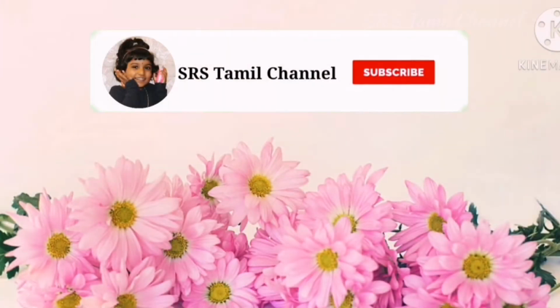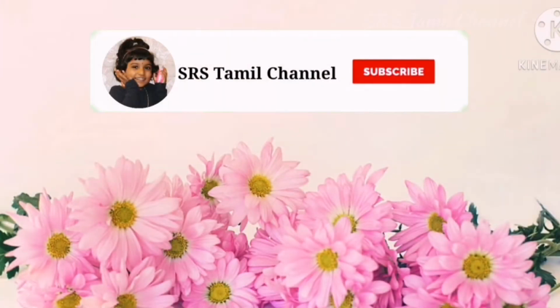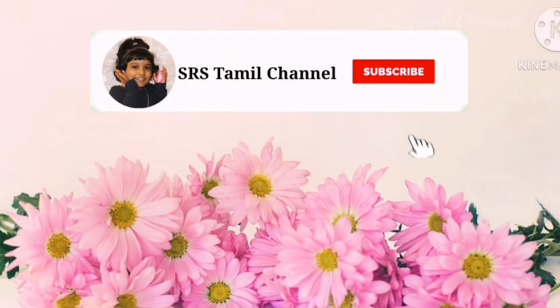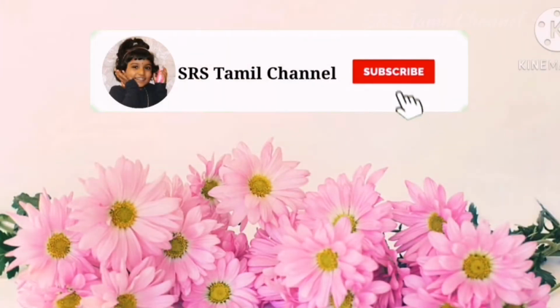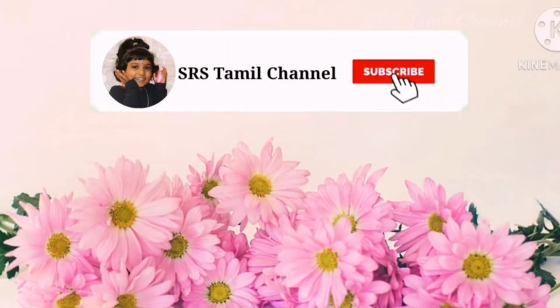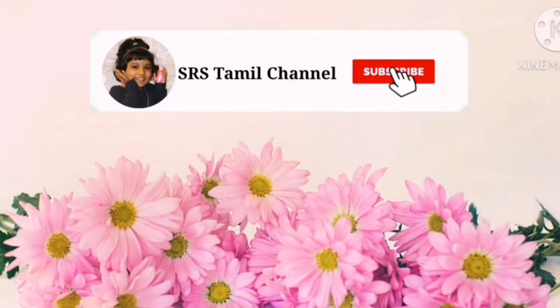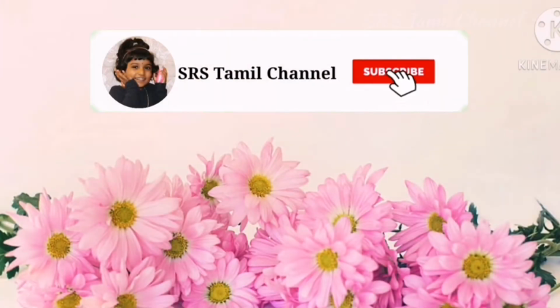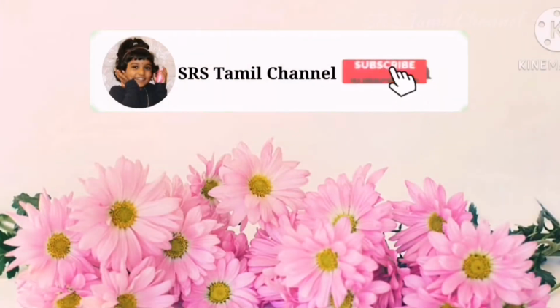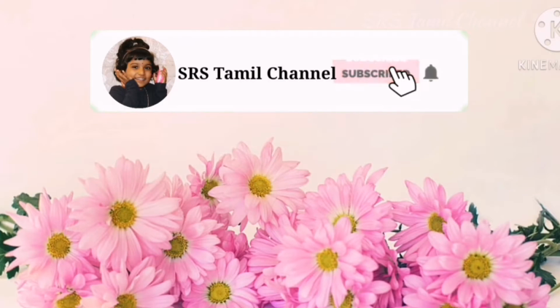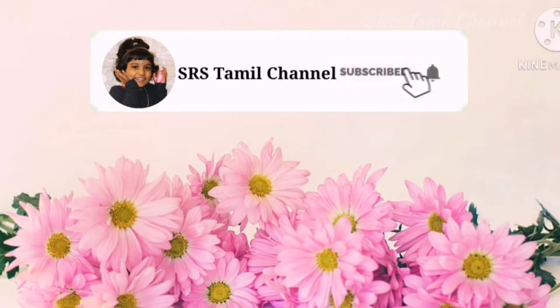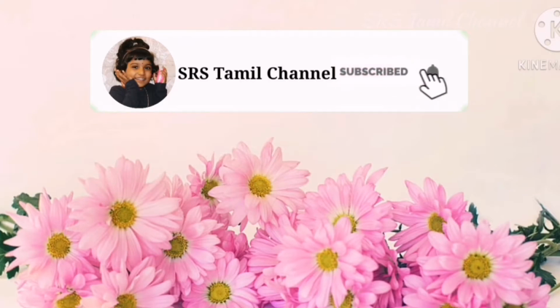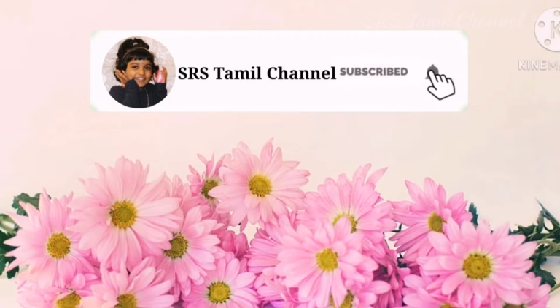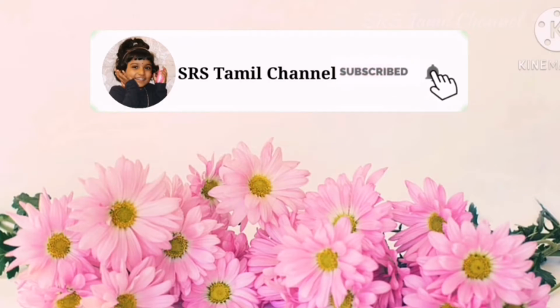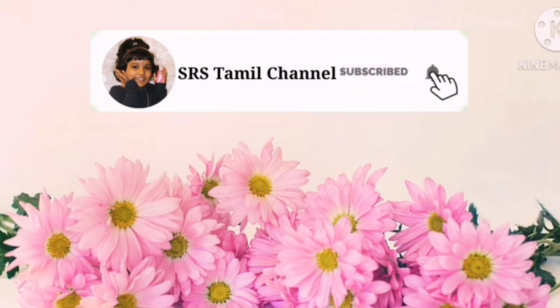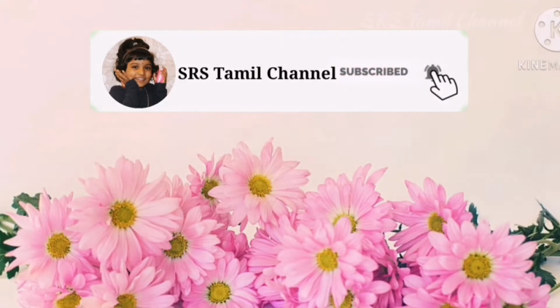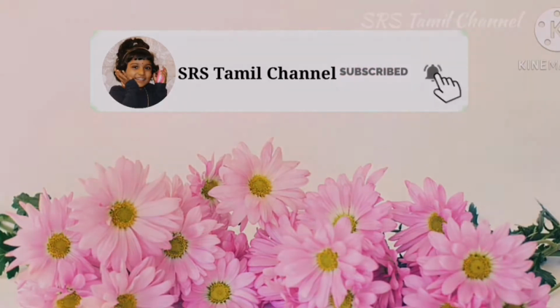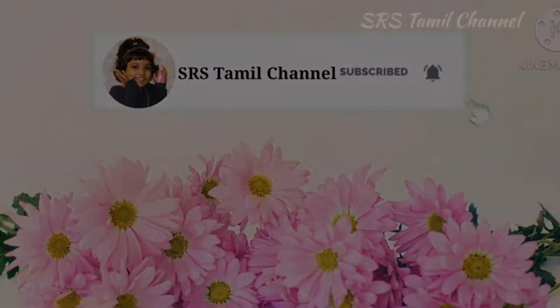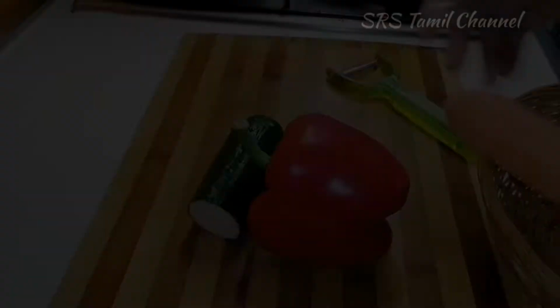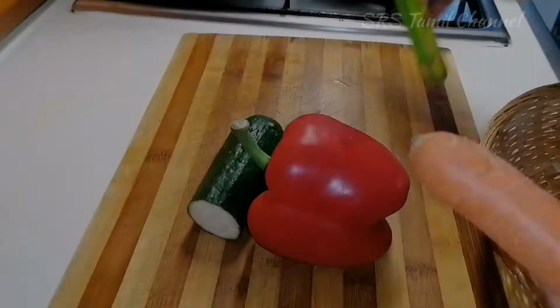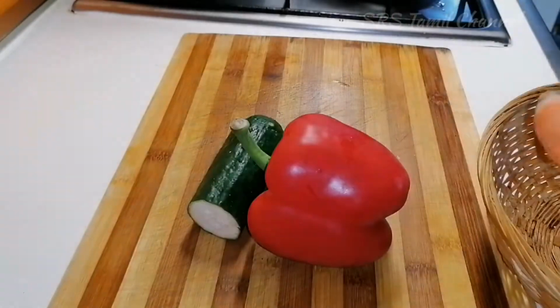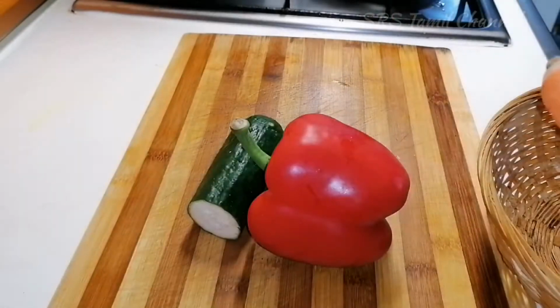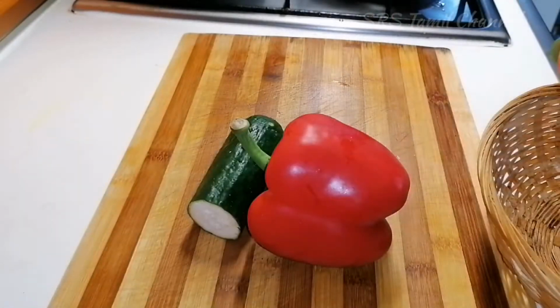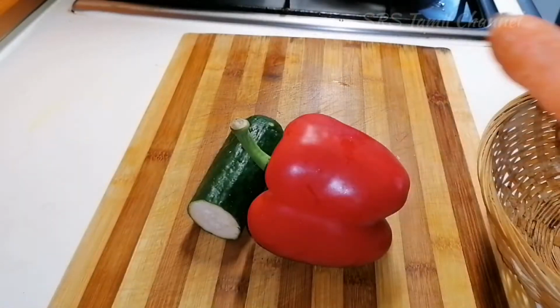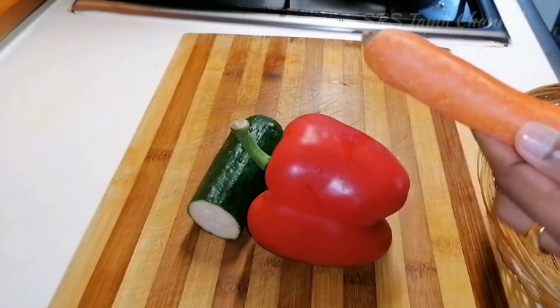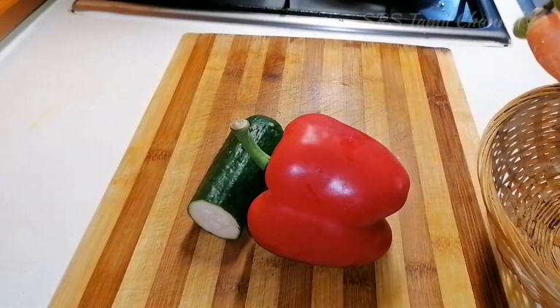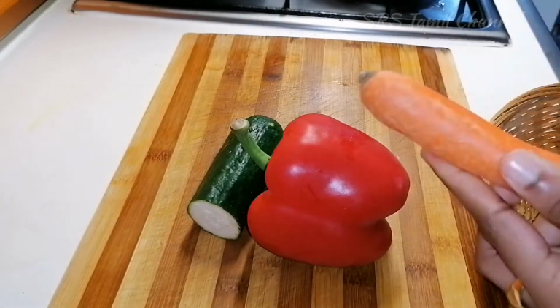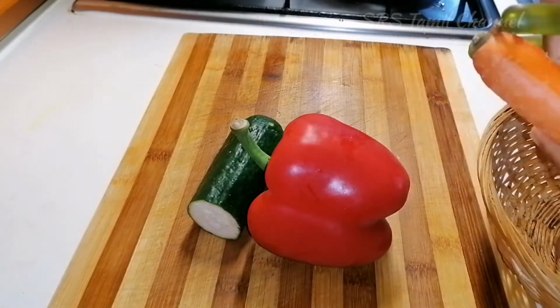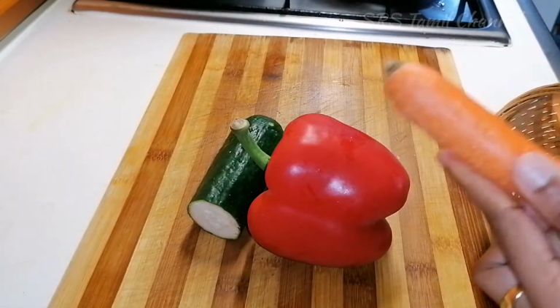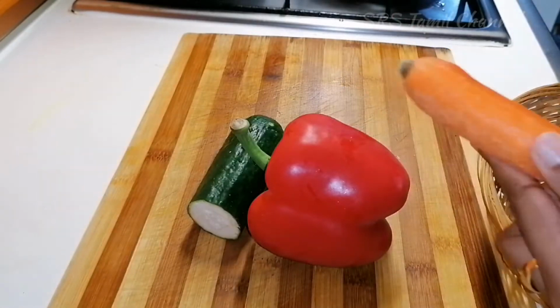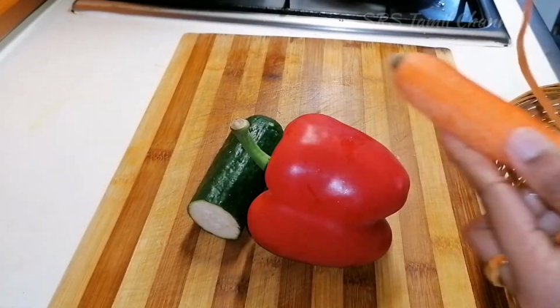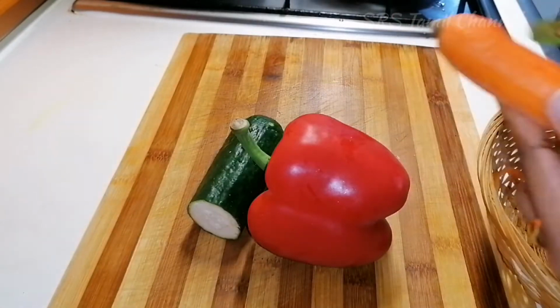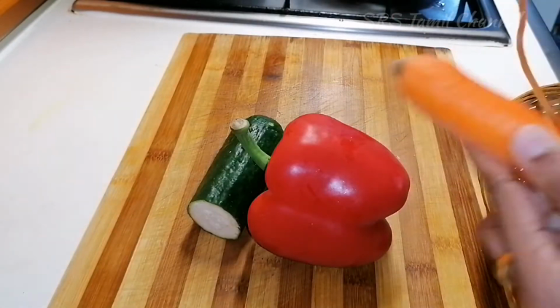If you want to subscribe to our channel, please press the bell button.